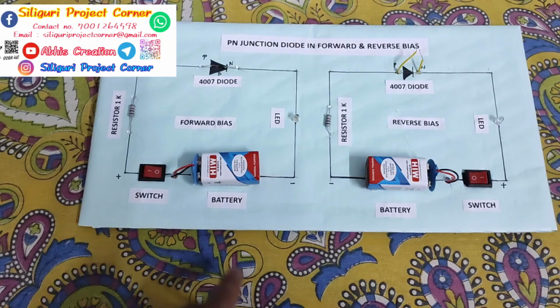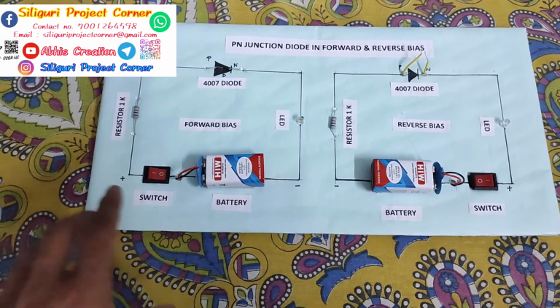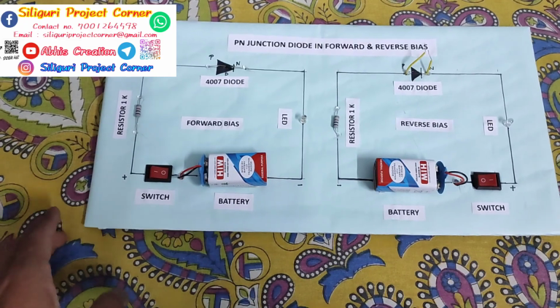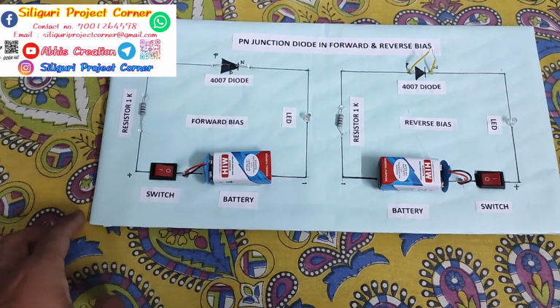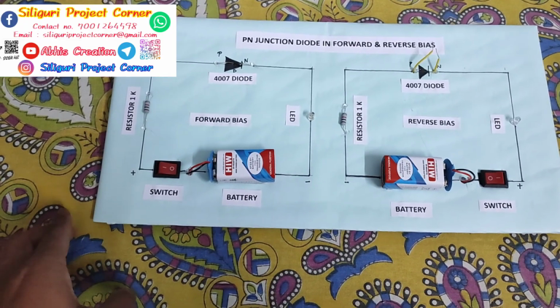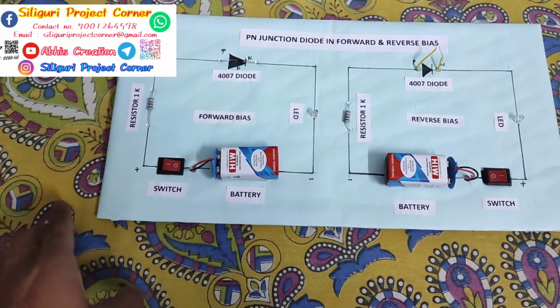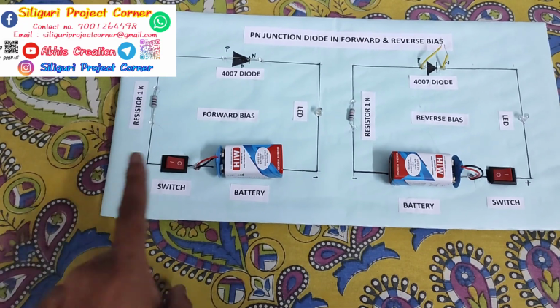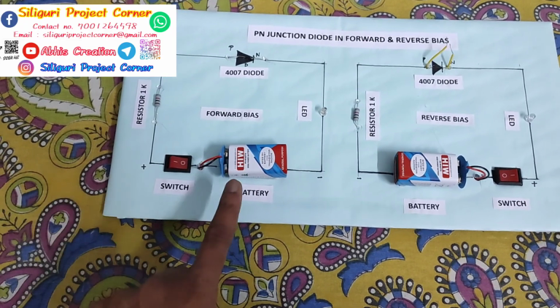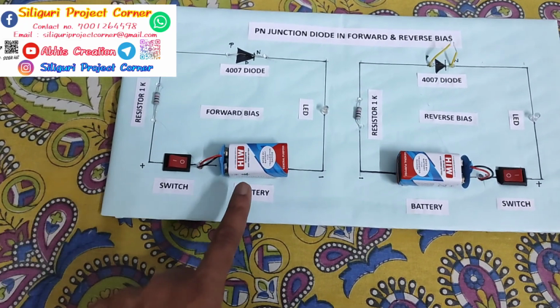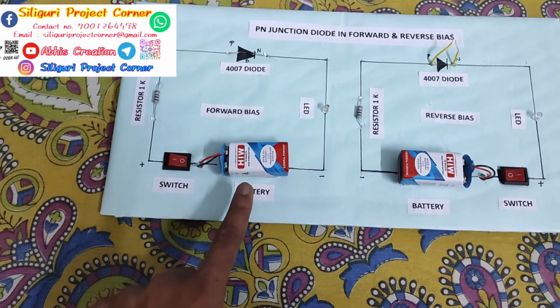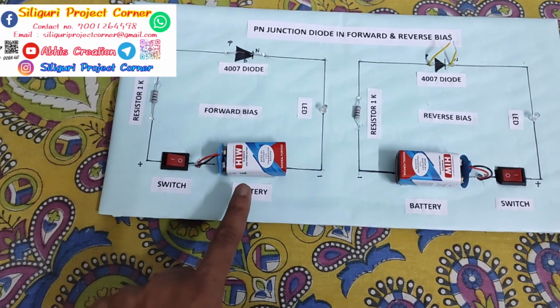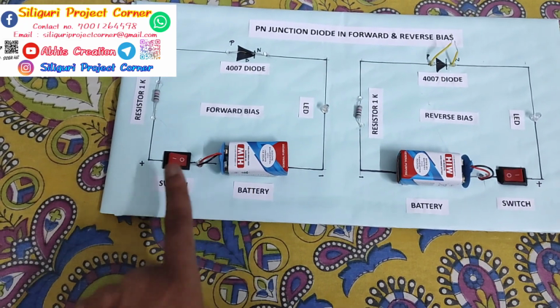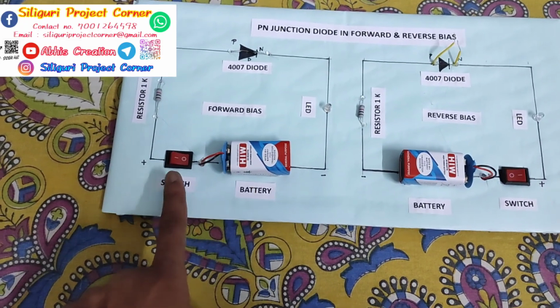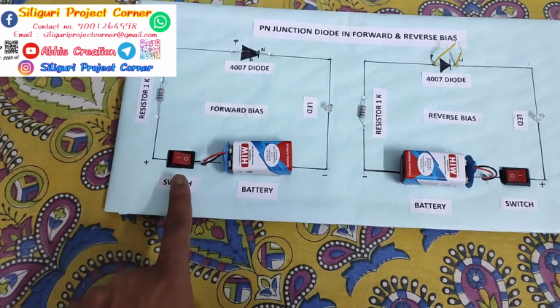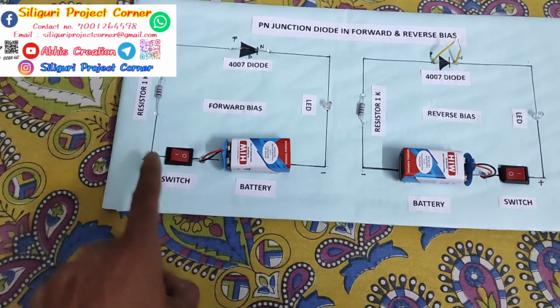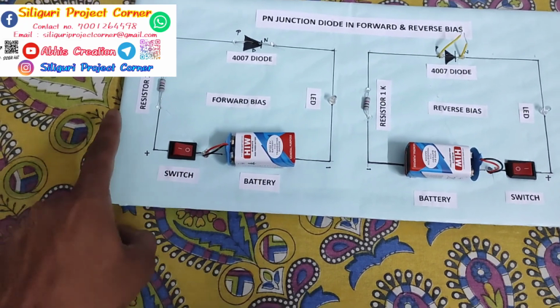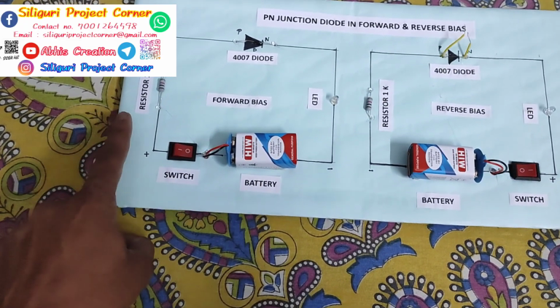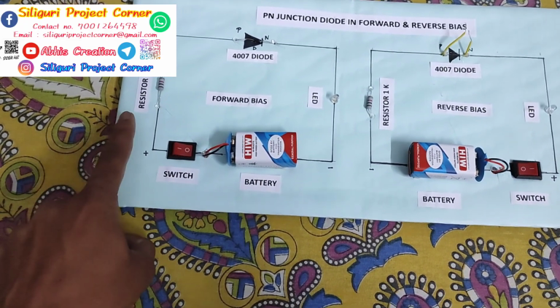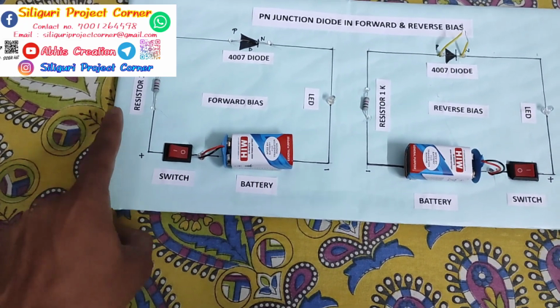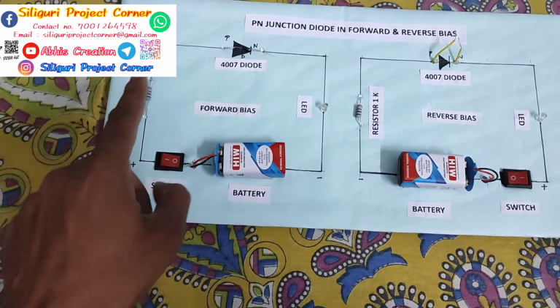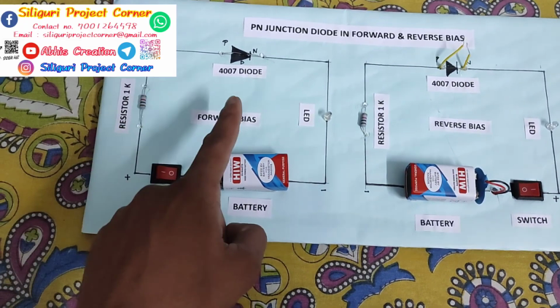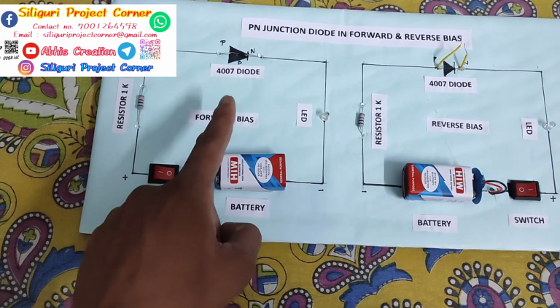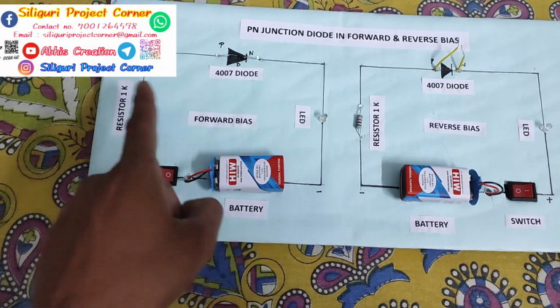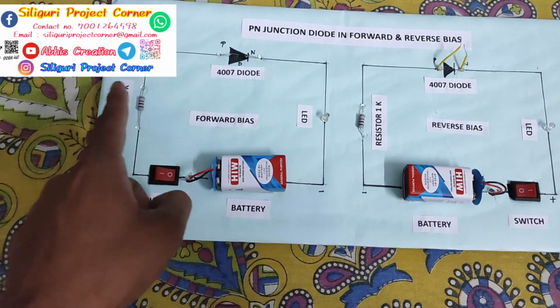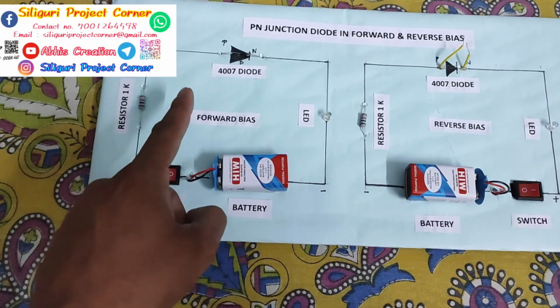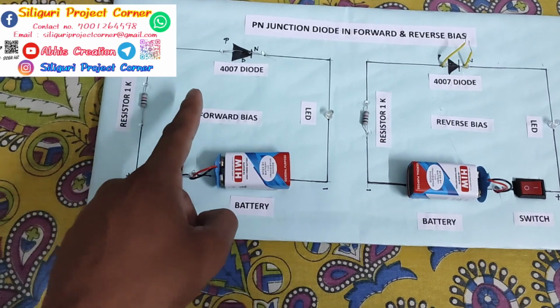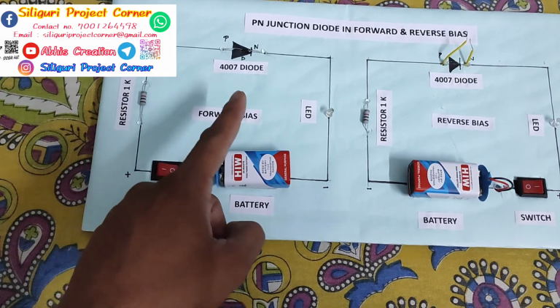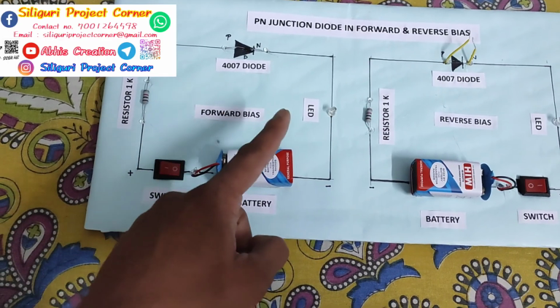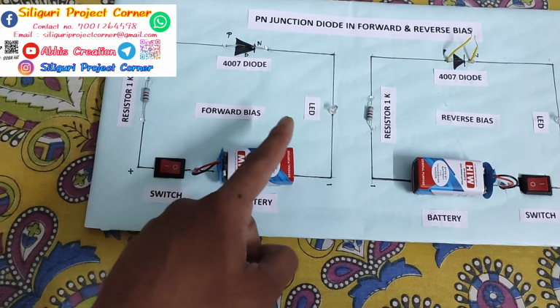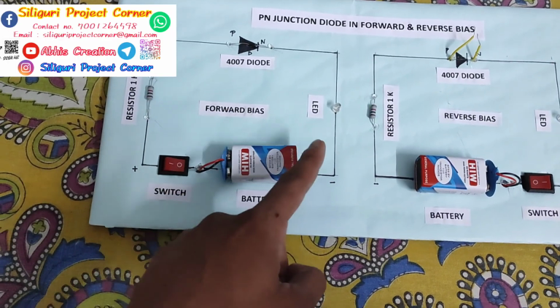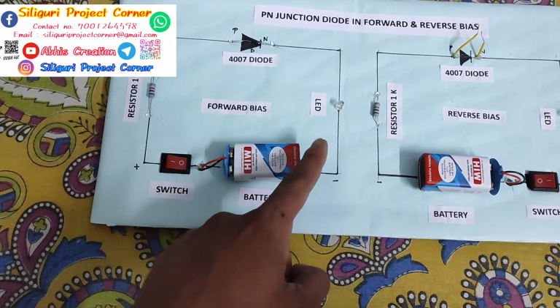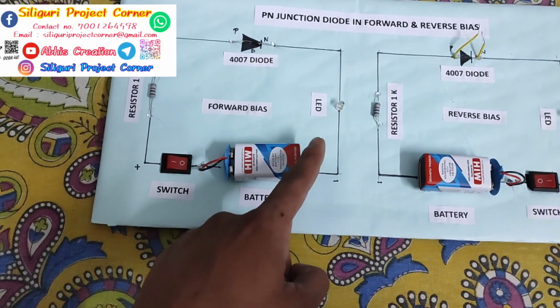The components used here are: battery 9V, switch, 1K resistor, 4007 diode, and LED.